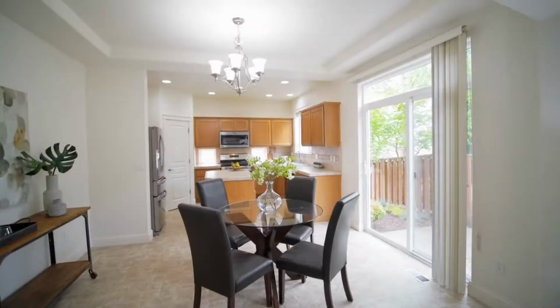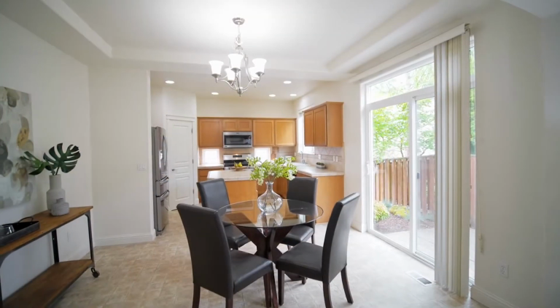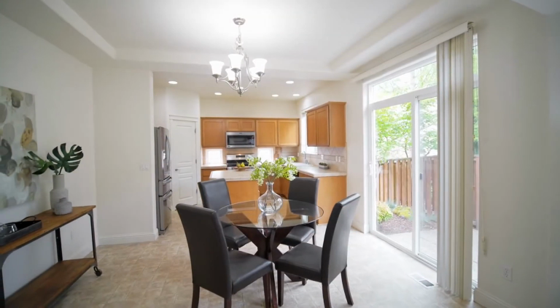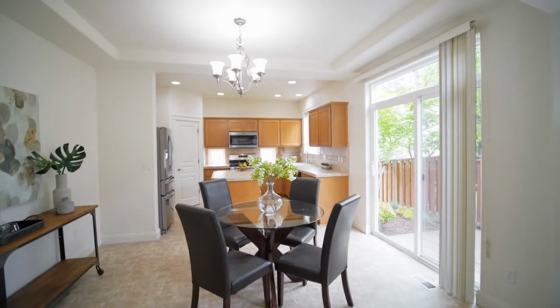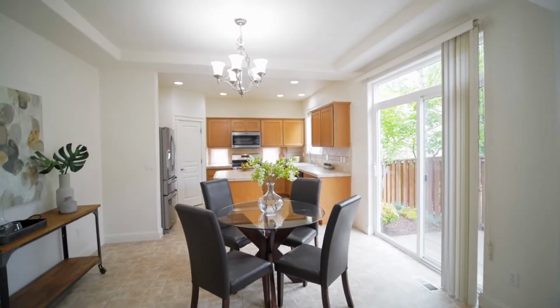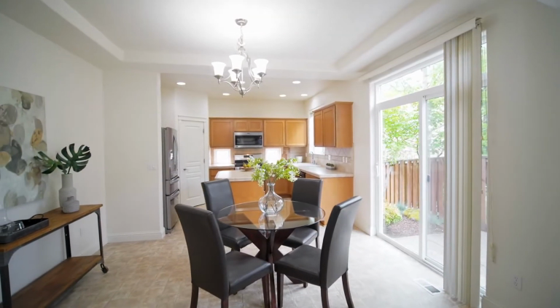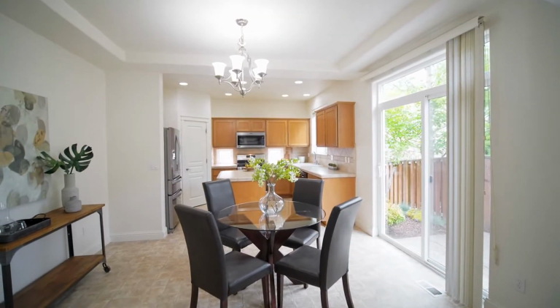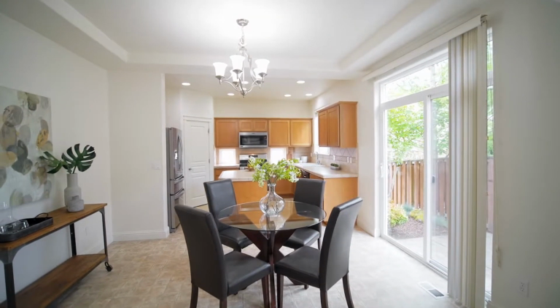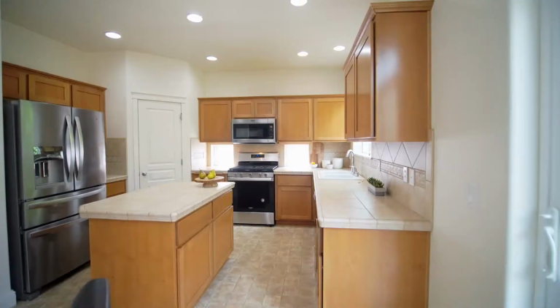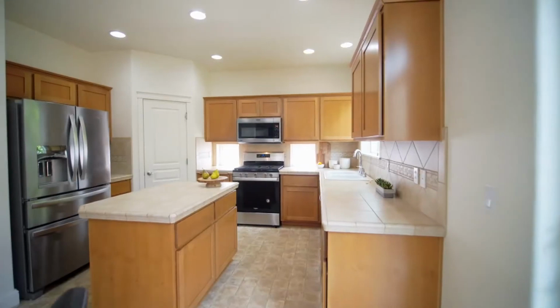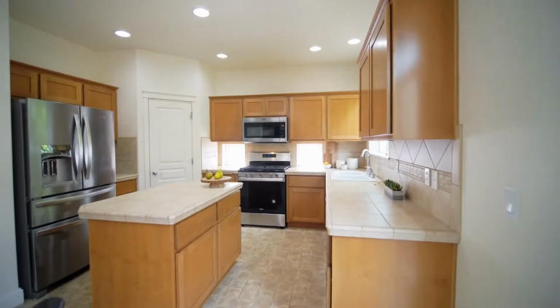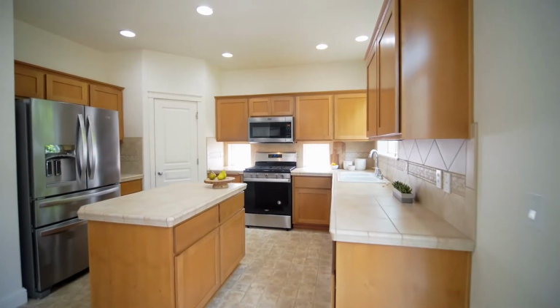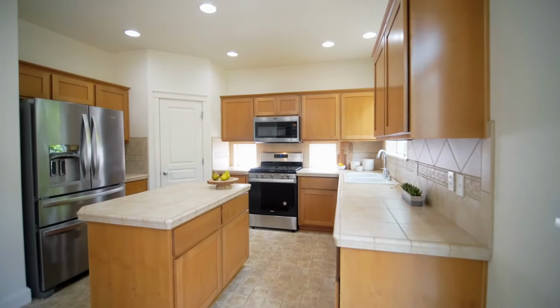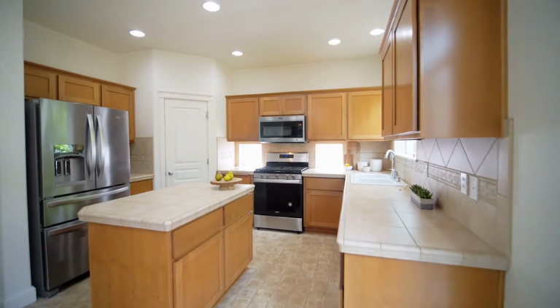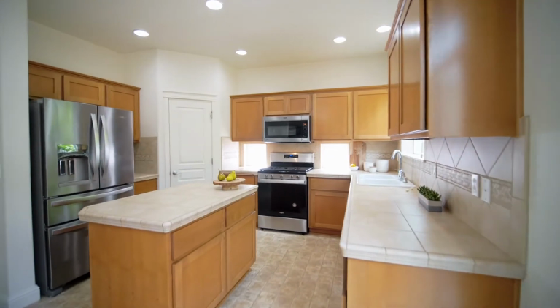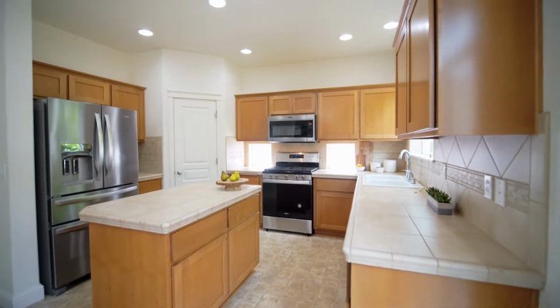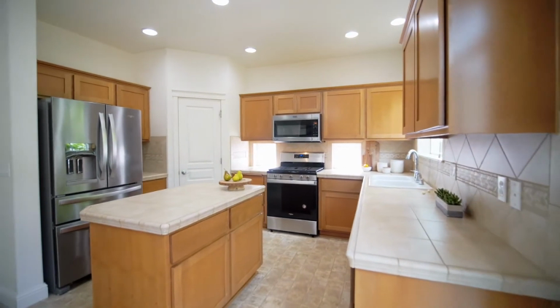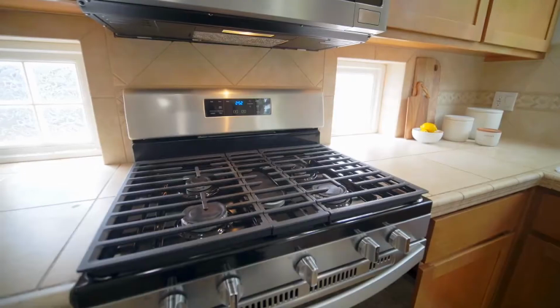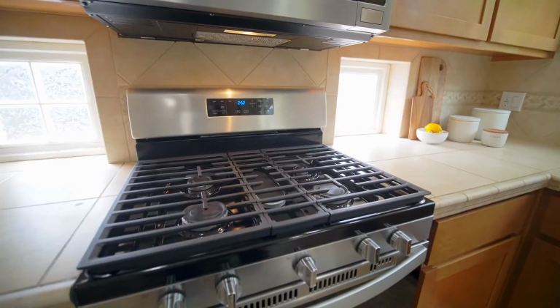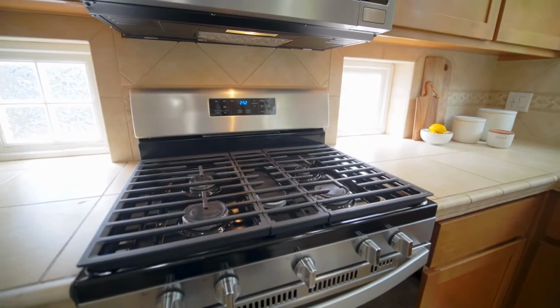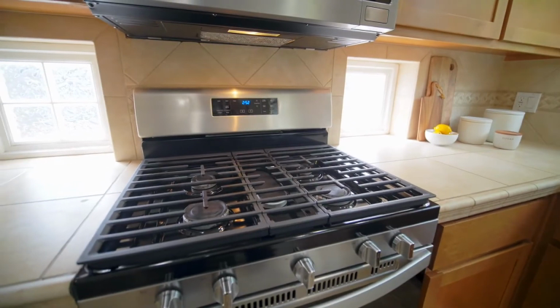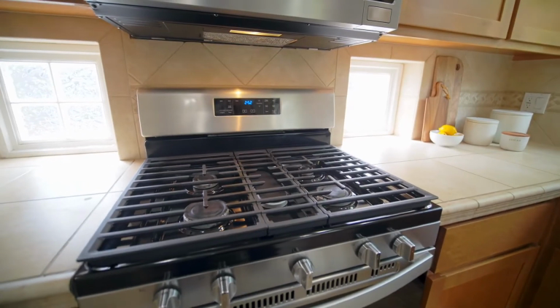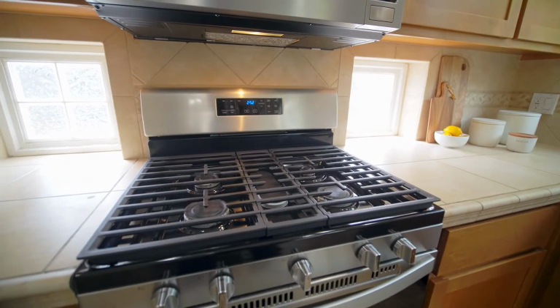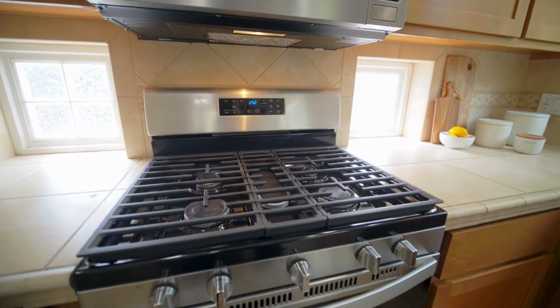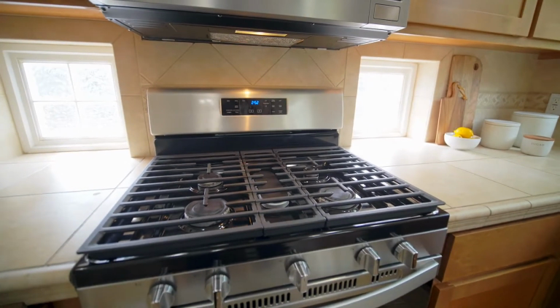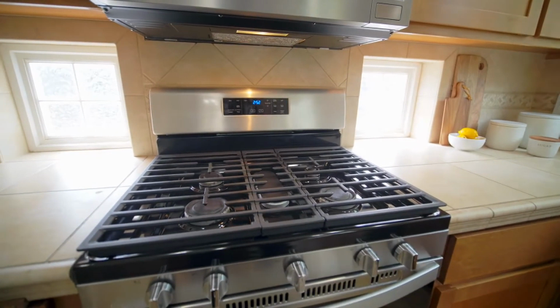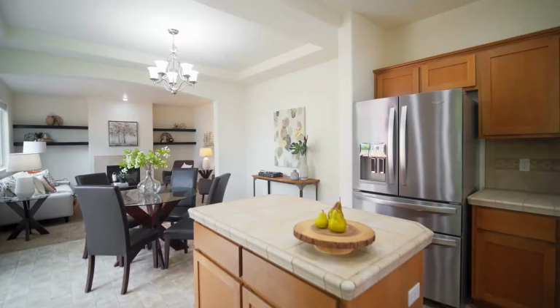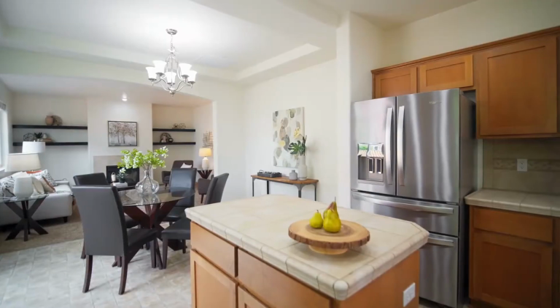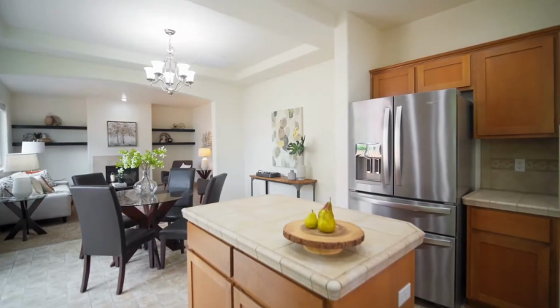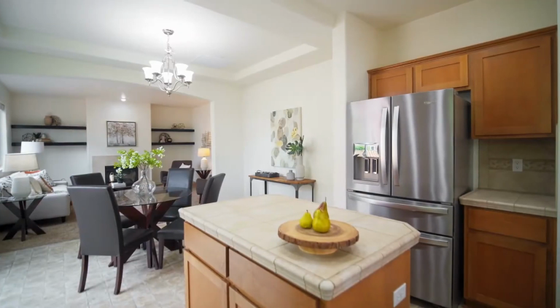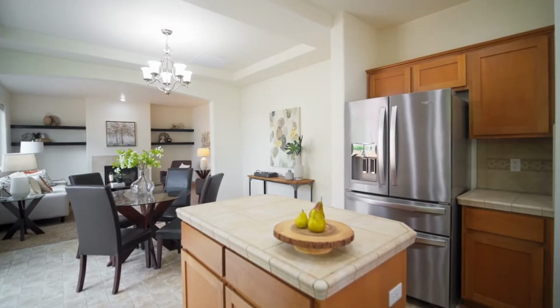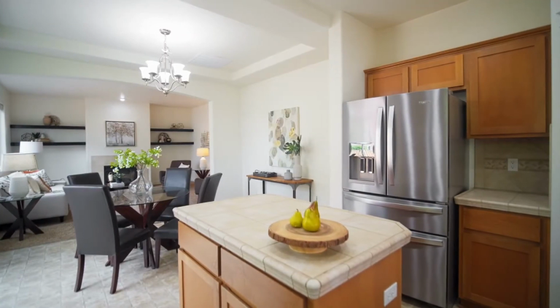The kitchen features stainless steel appliances including the refrigerator, a gas range, island and pantry.